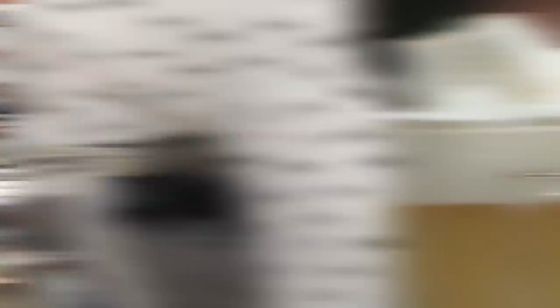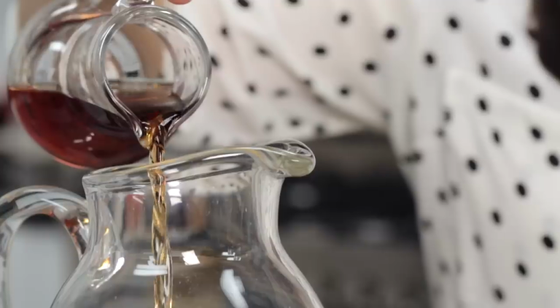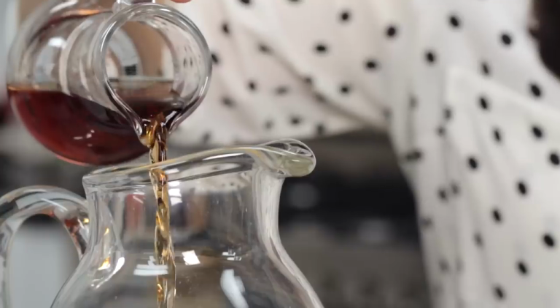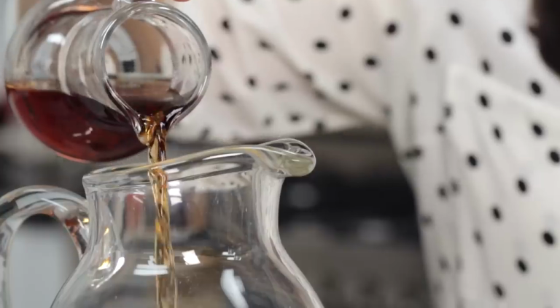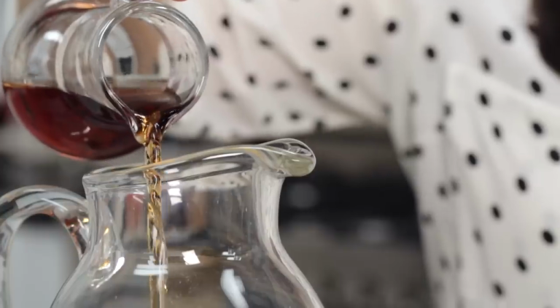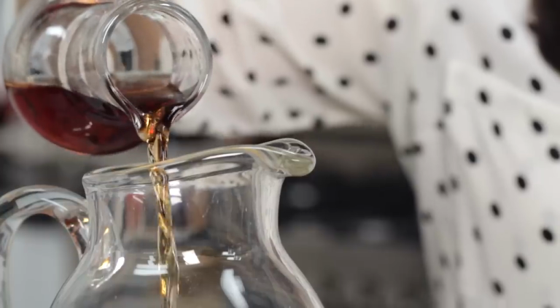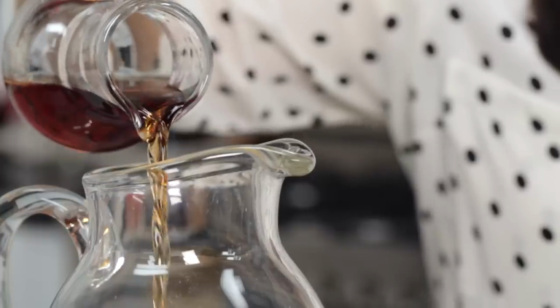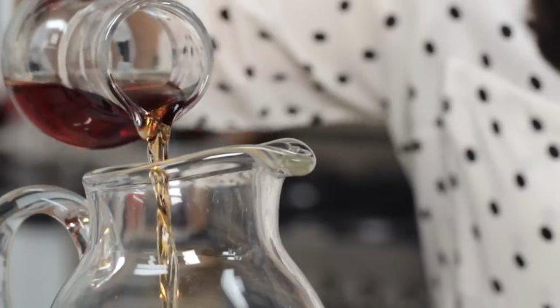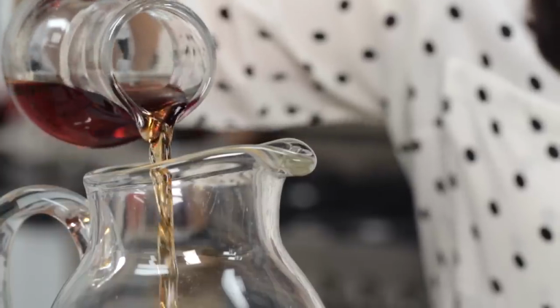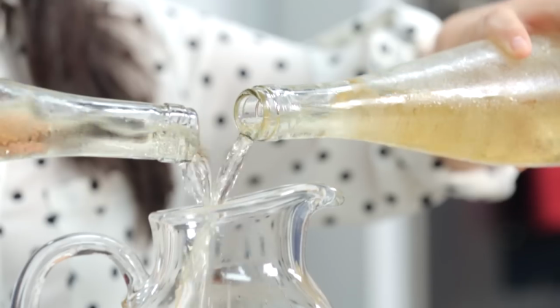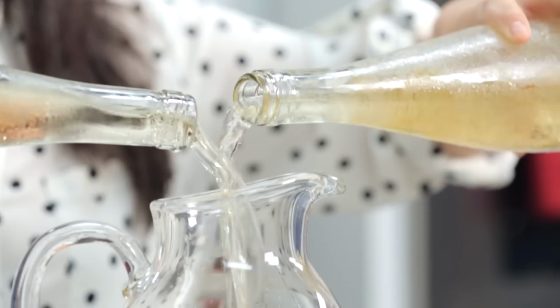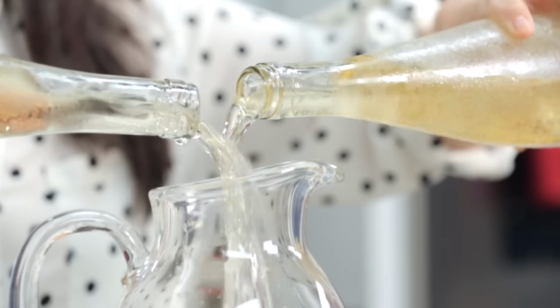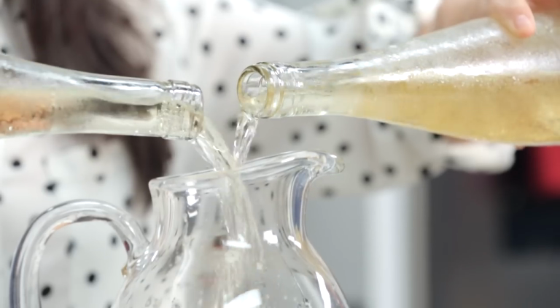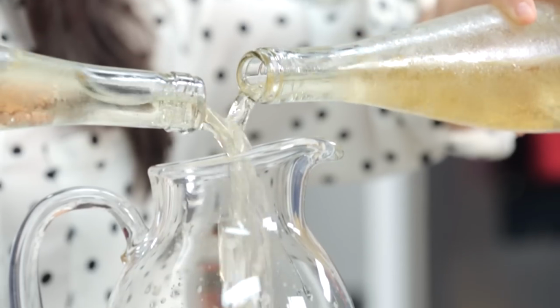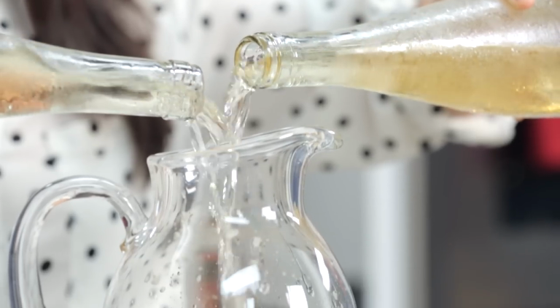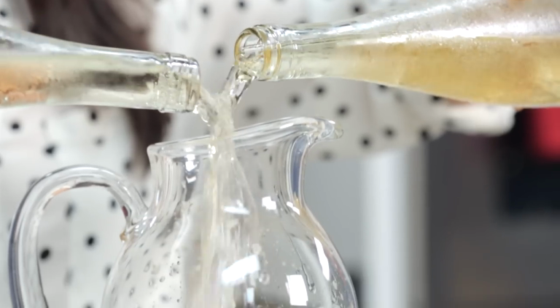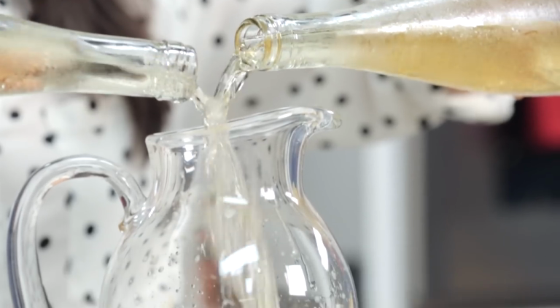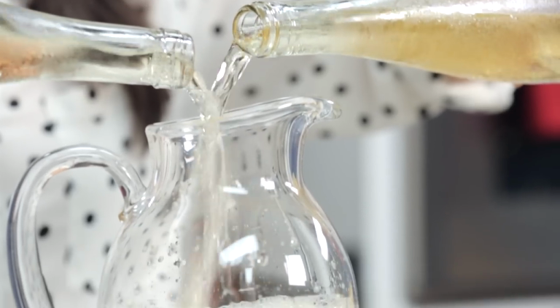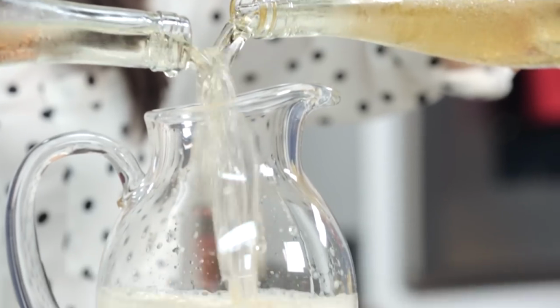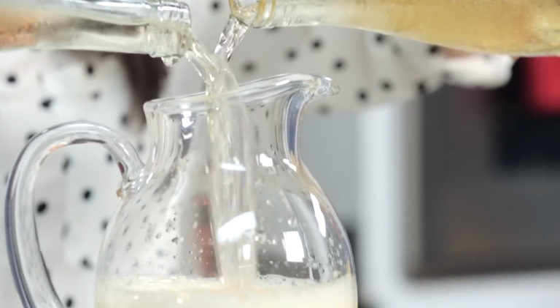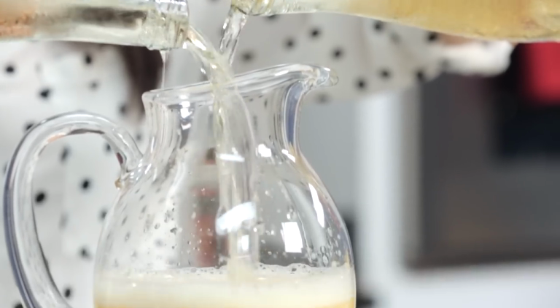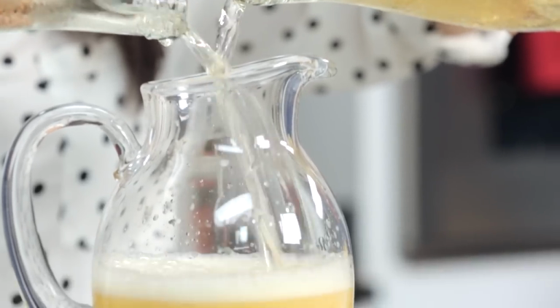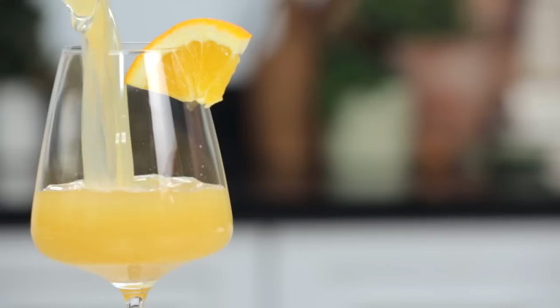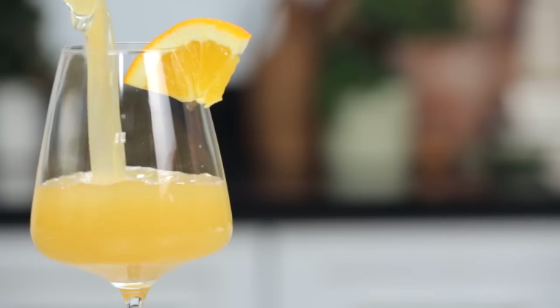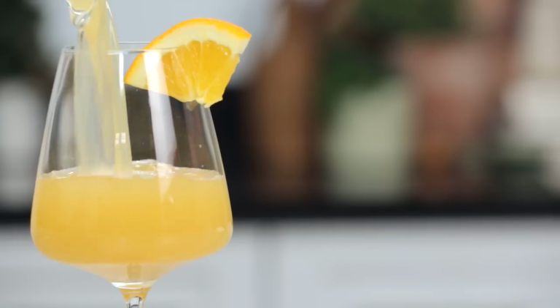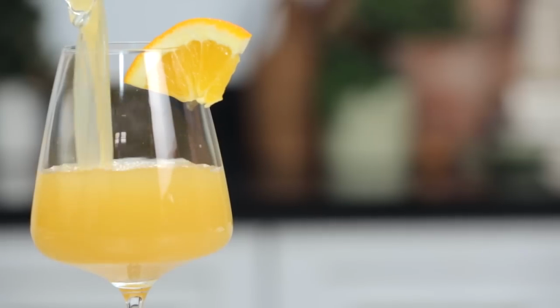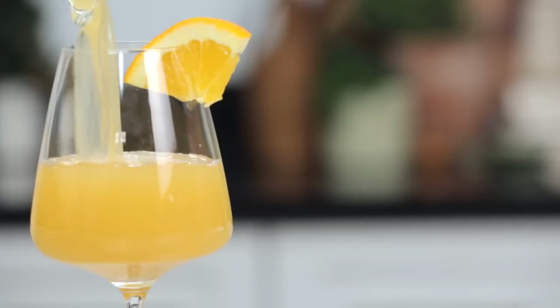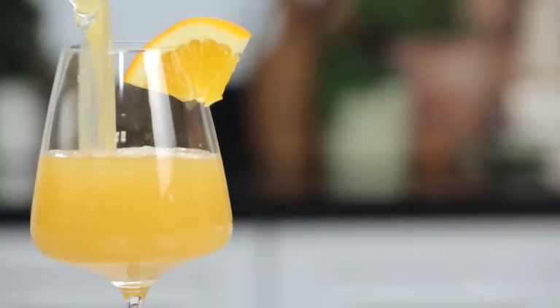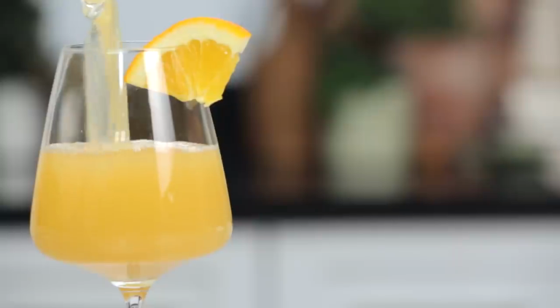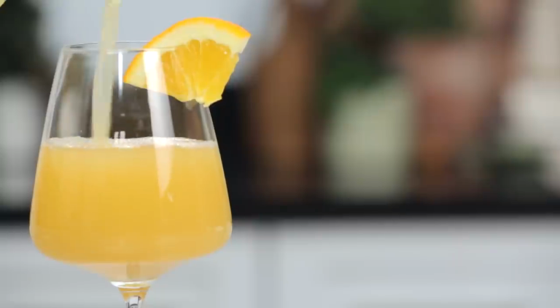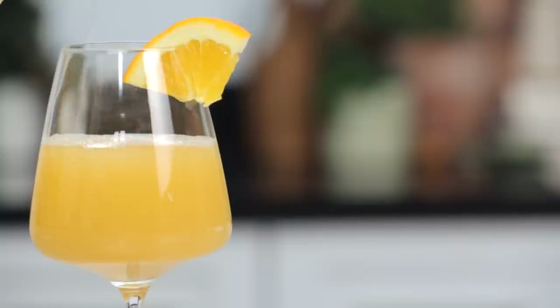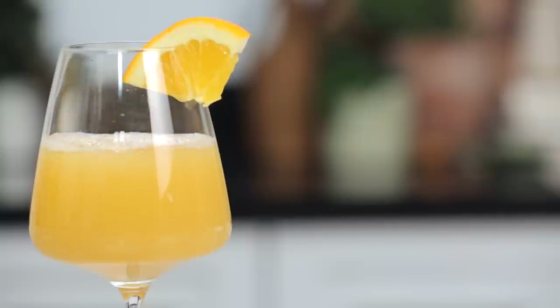And three, every southern hostess needs a great punch. So I'm going to show you our very favorite sparkling rum punch.